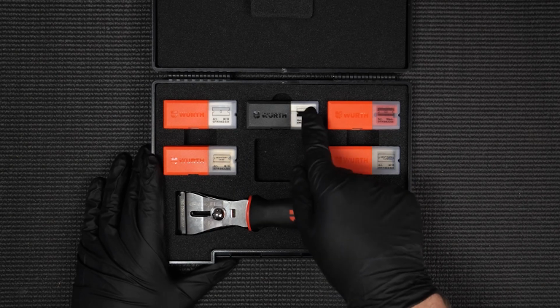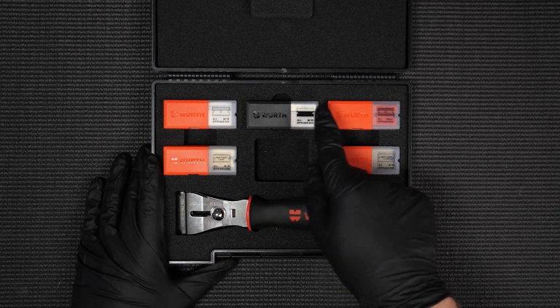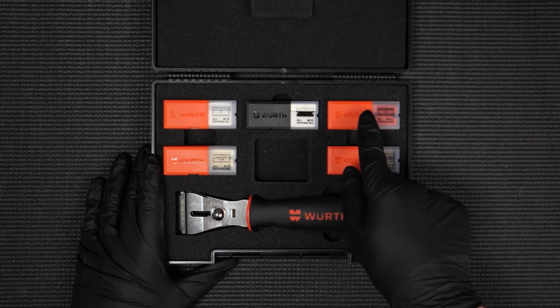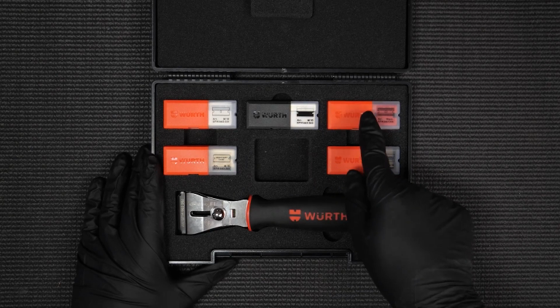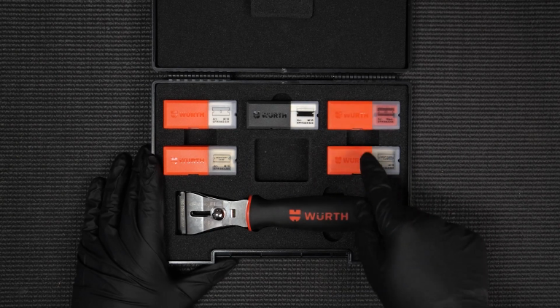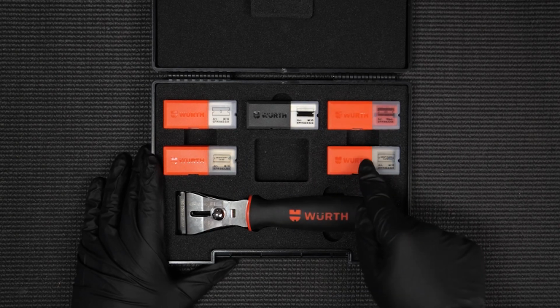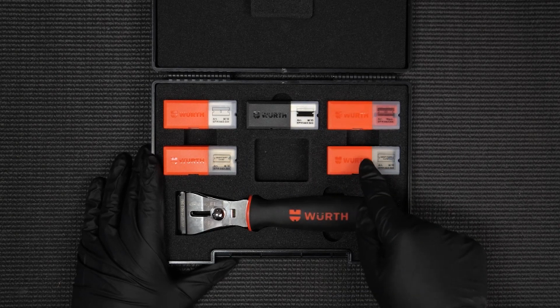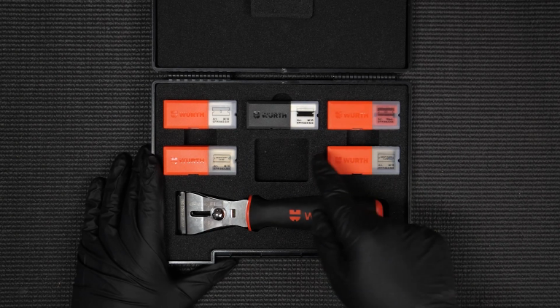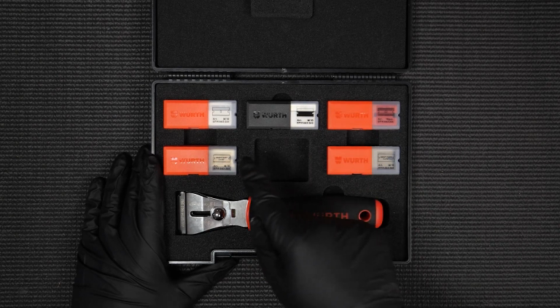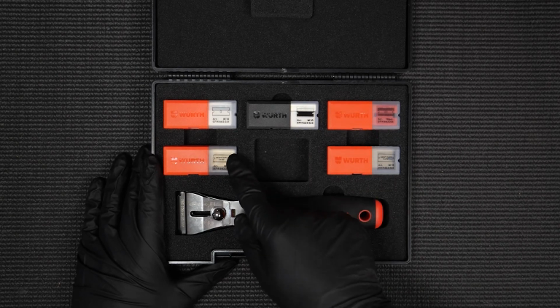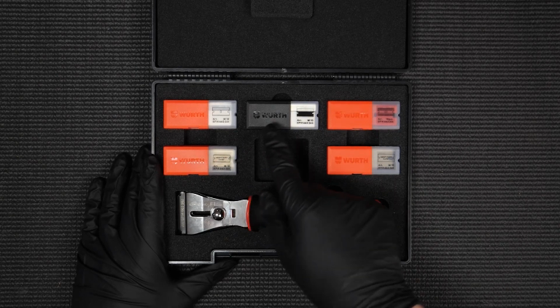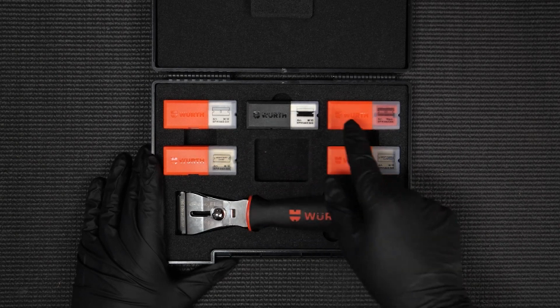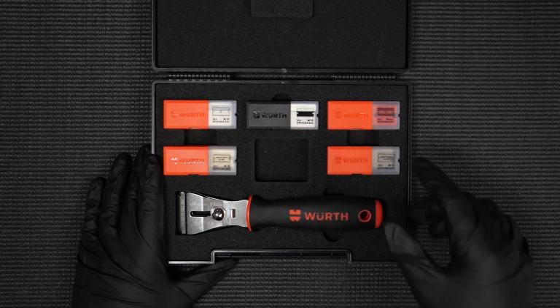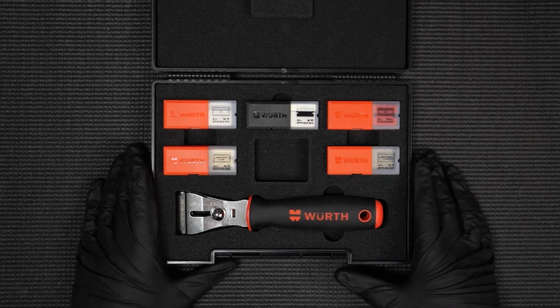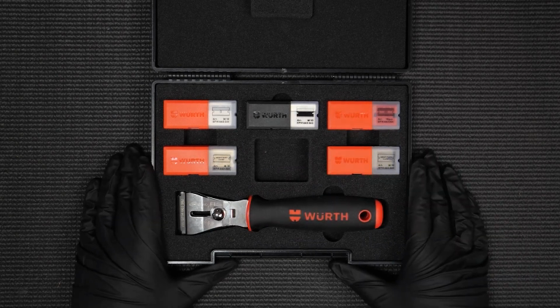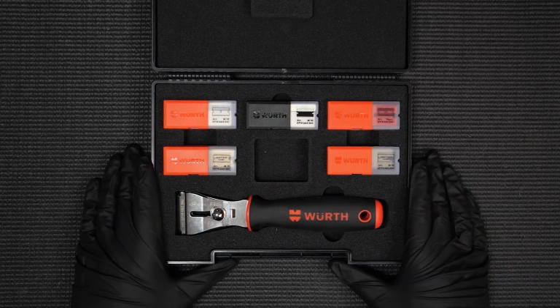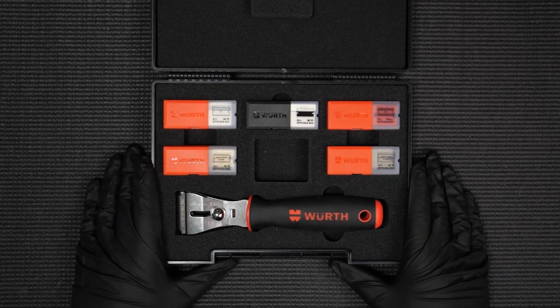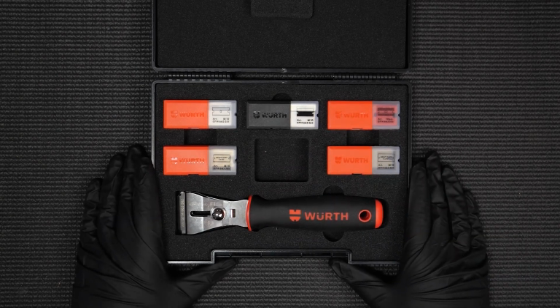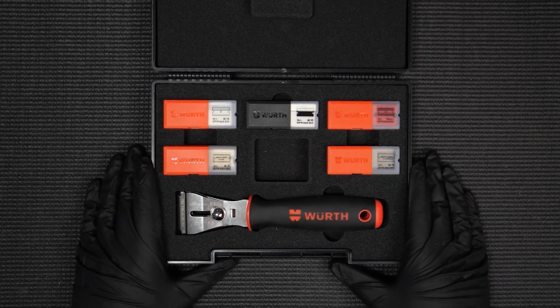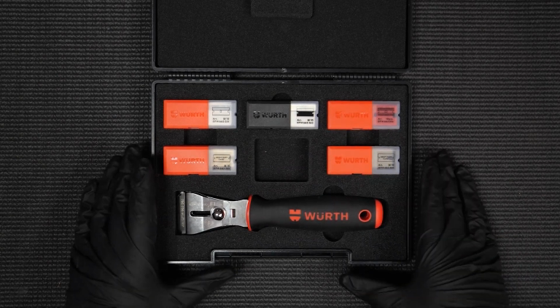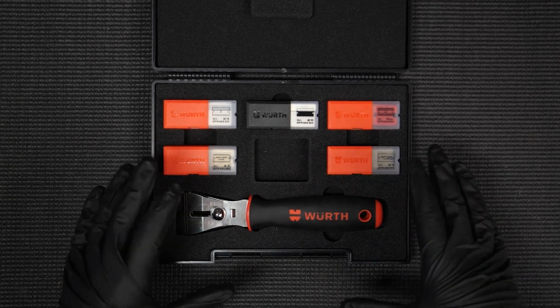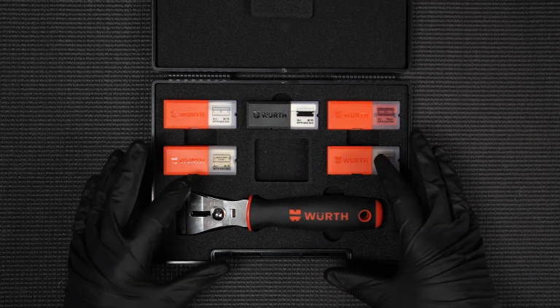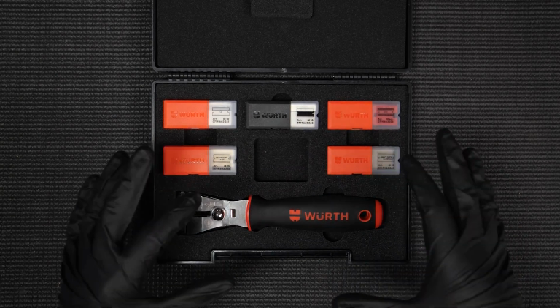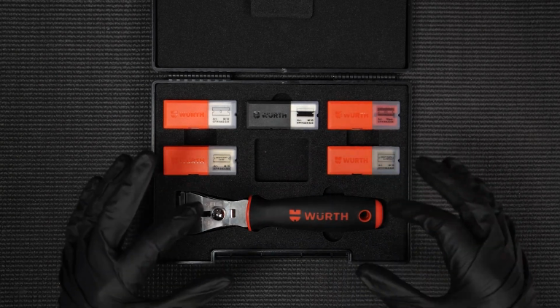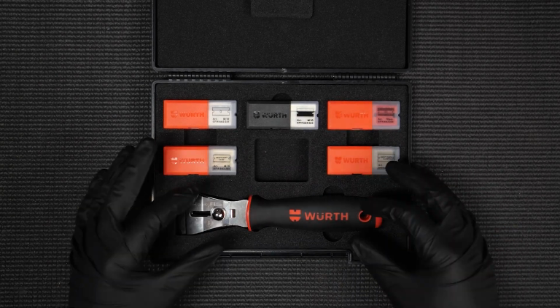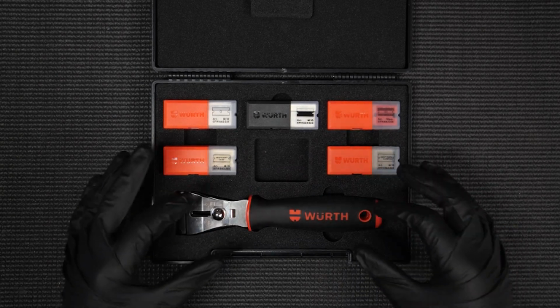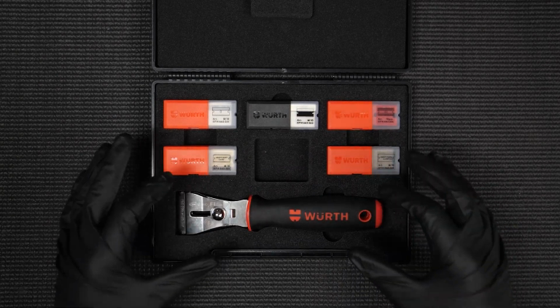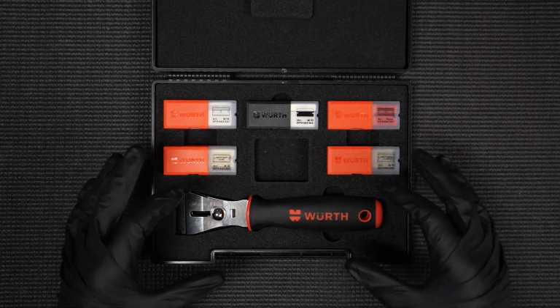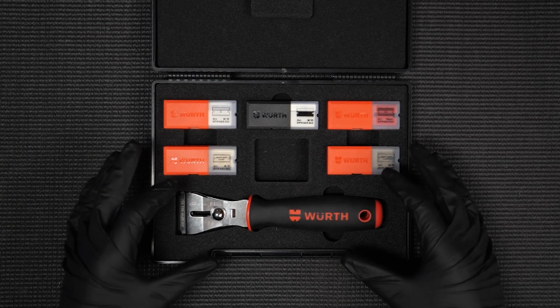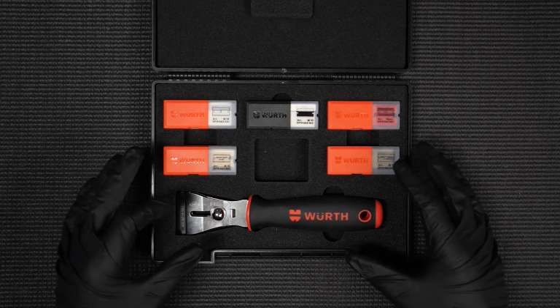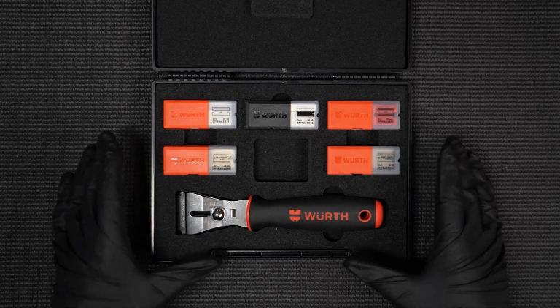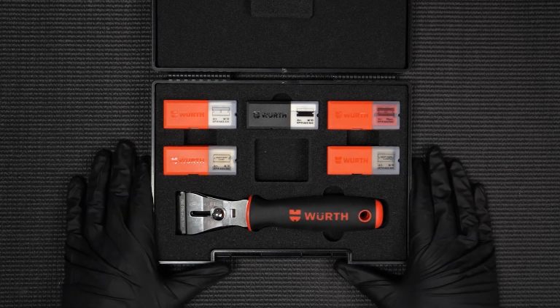There you have it — the Worth limited edition 52-piece blade scraper set: five different blade styles suitable for so many jobs and applications, making this a really versatile kit.